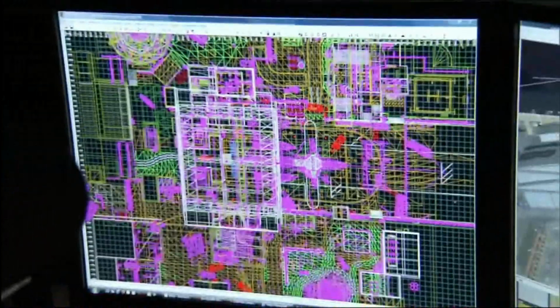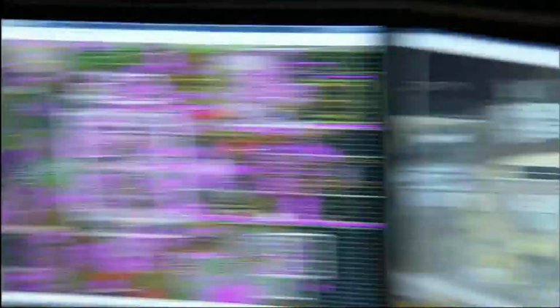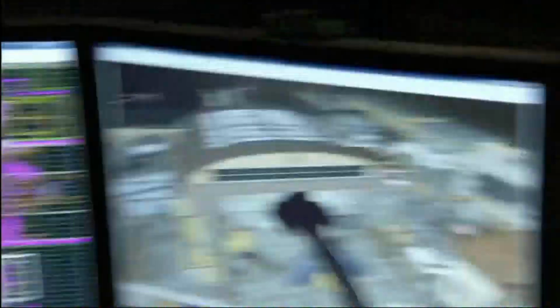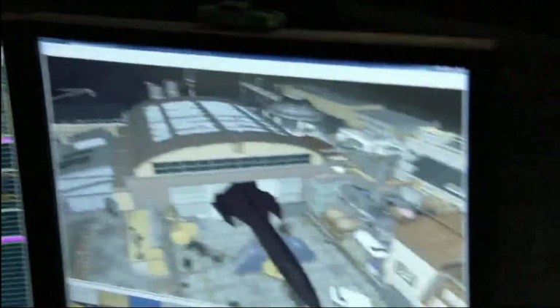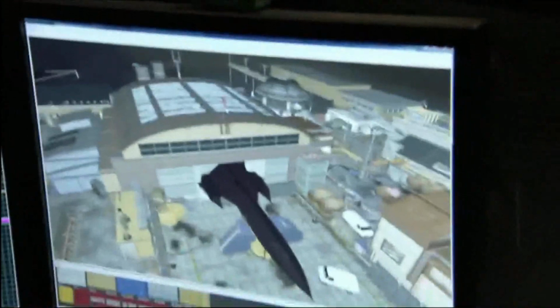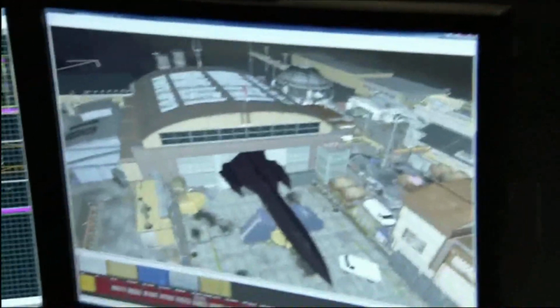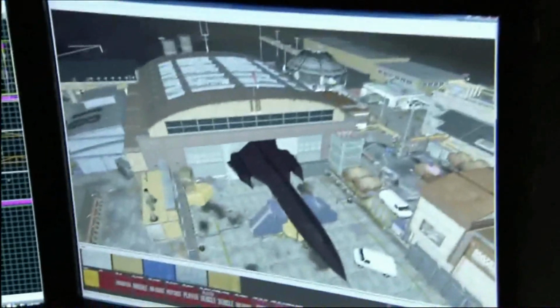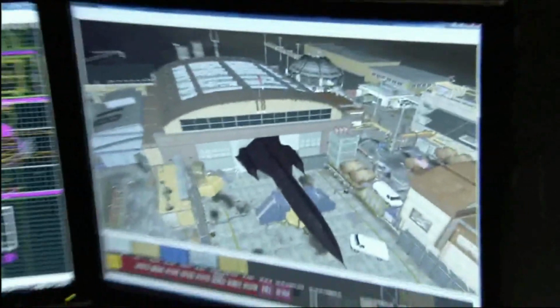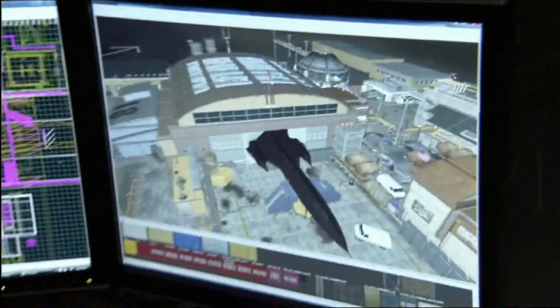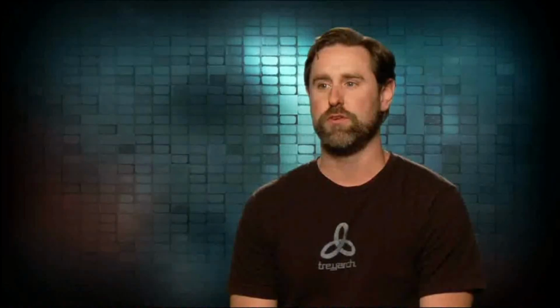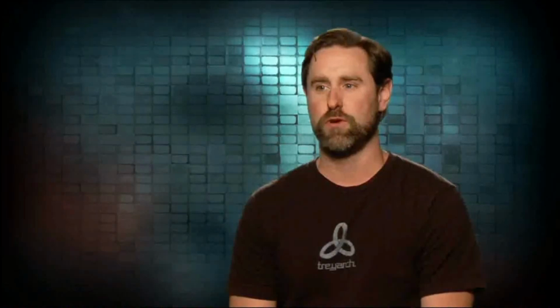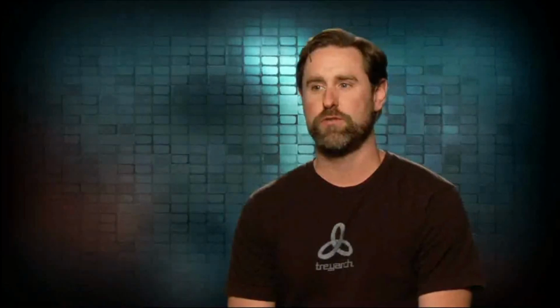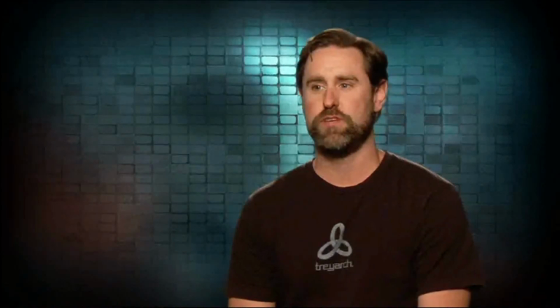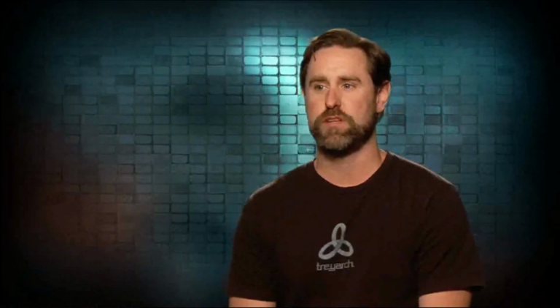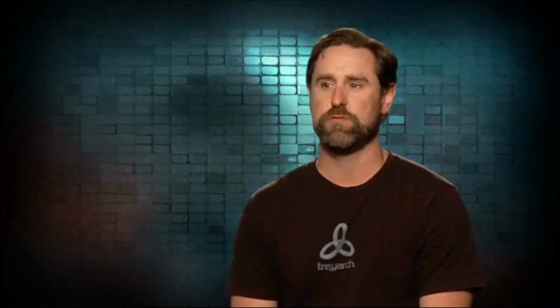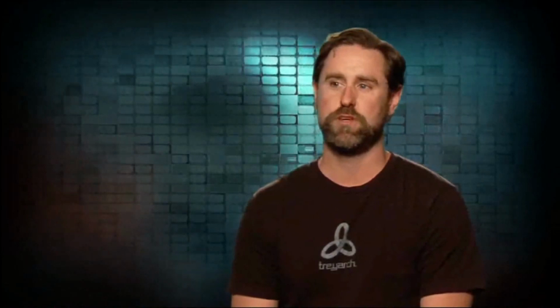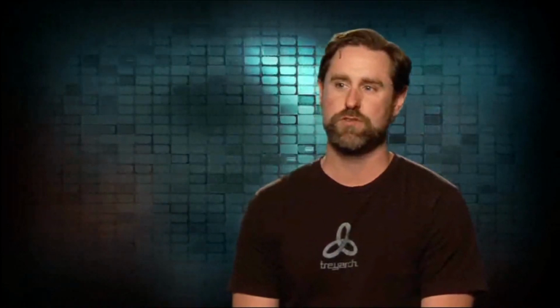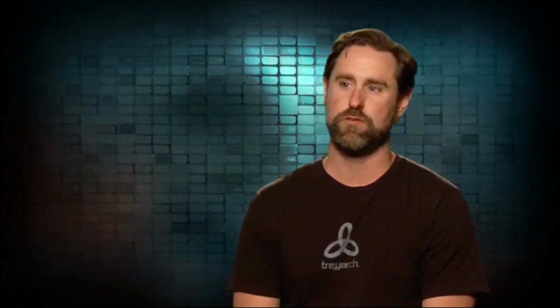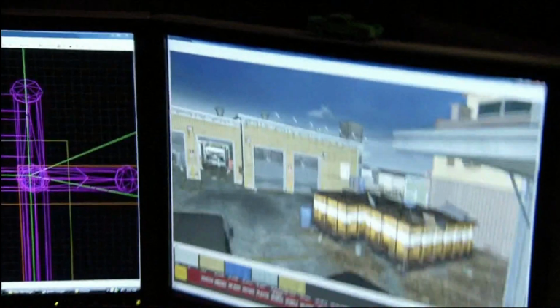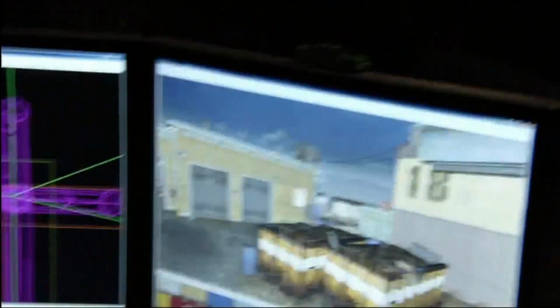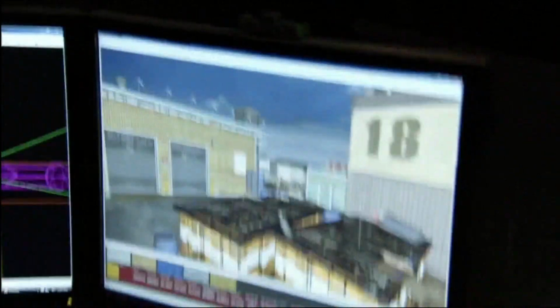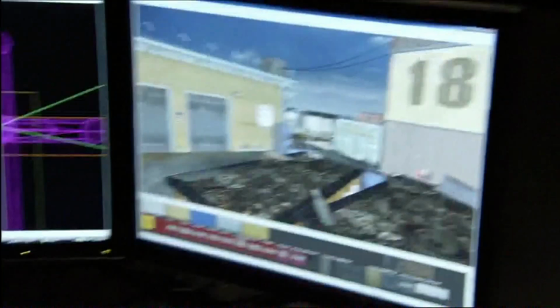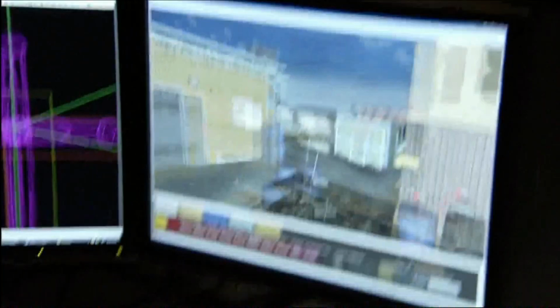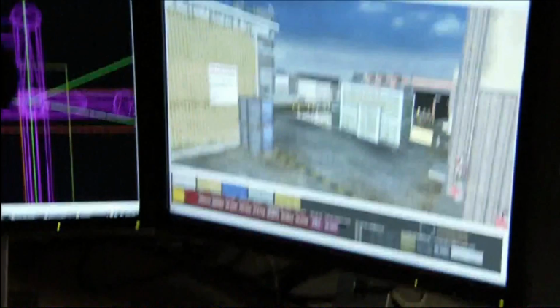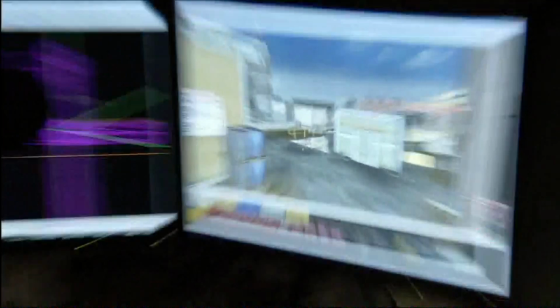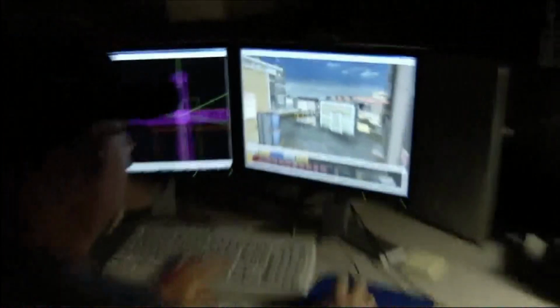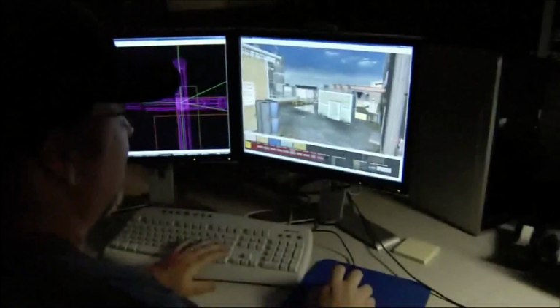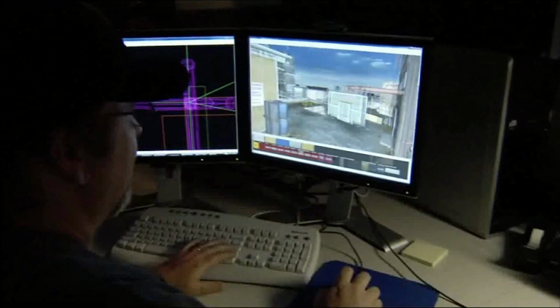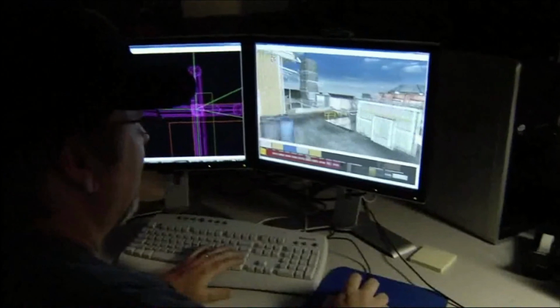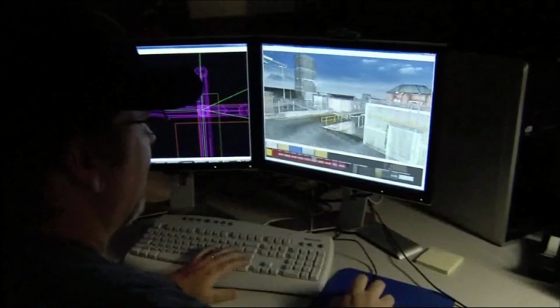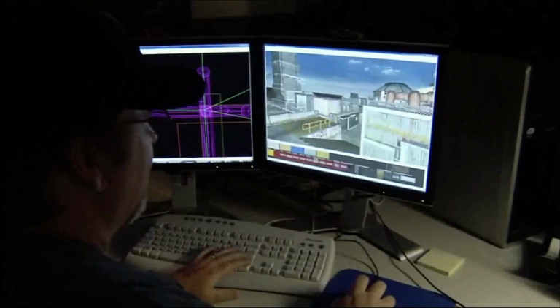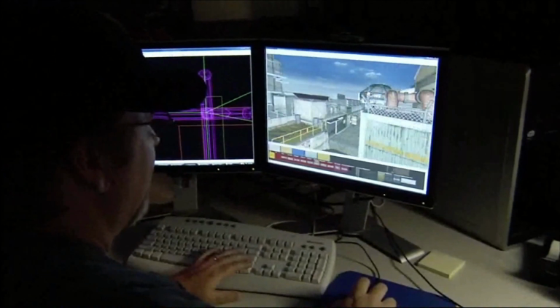Strategically, you want to hold down the hangar. If you can work with your teammates to really control the four main flow points, then you're going to dominate the map.